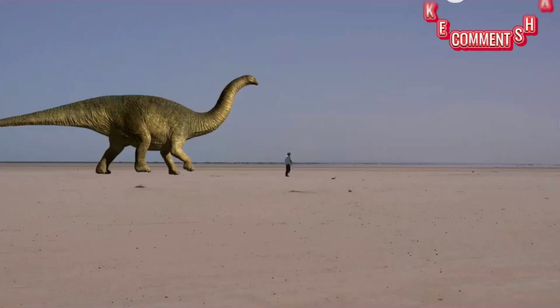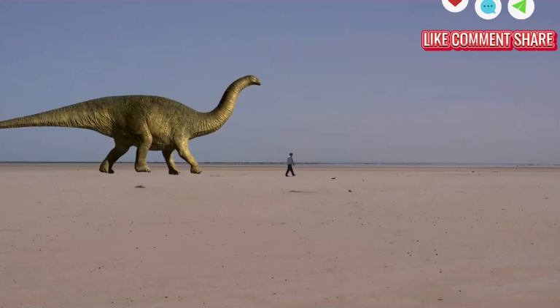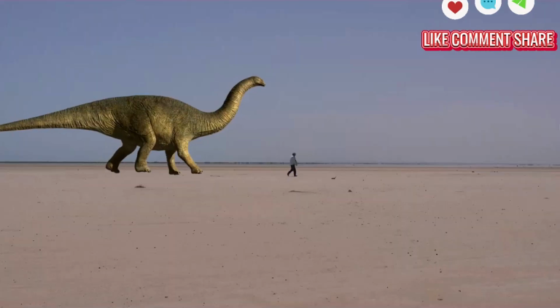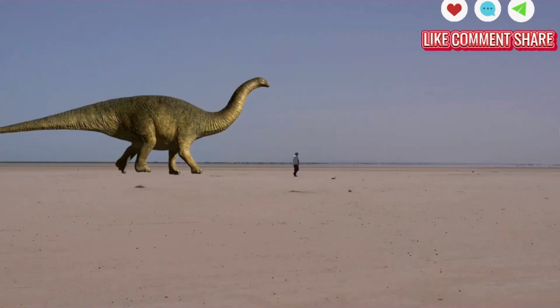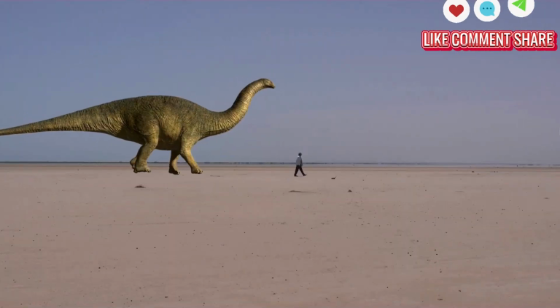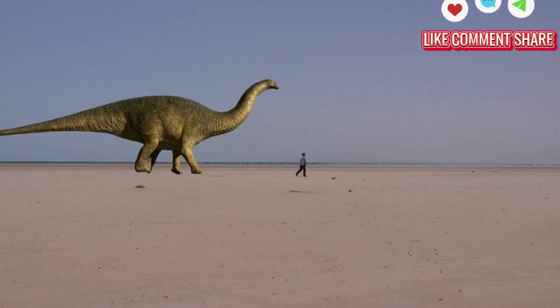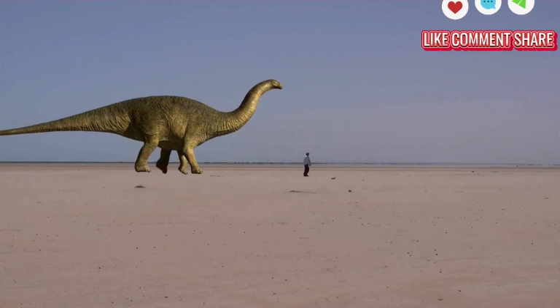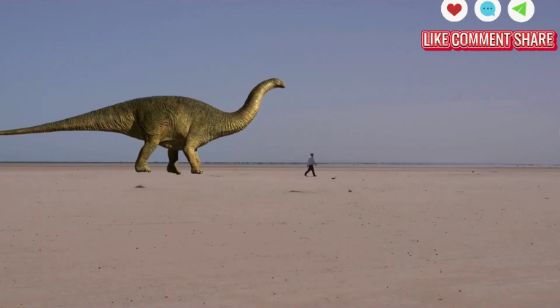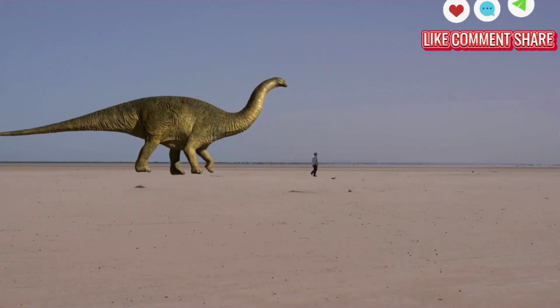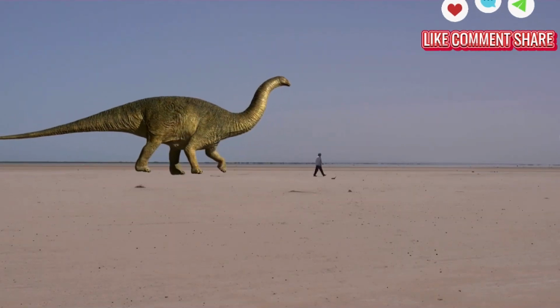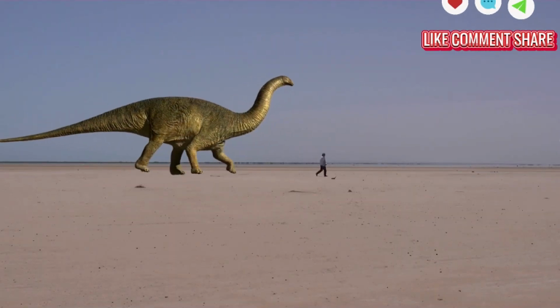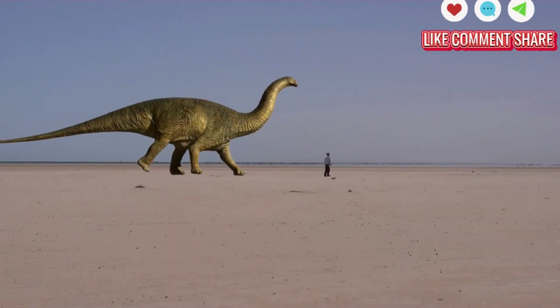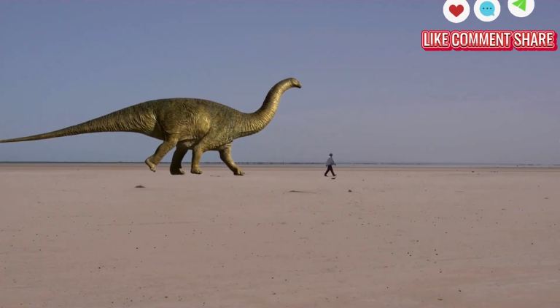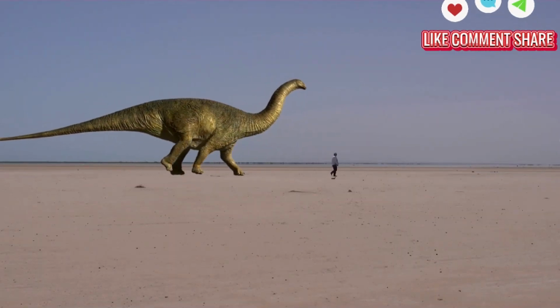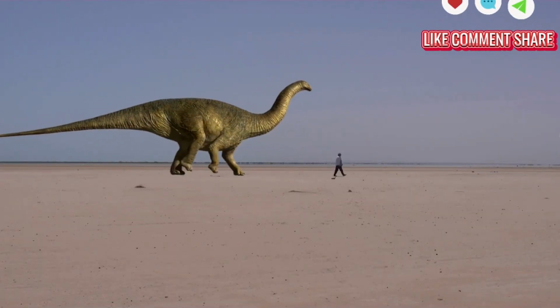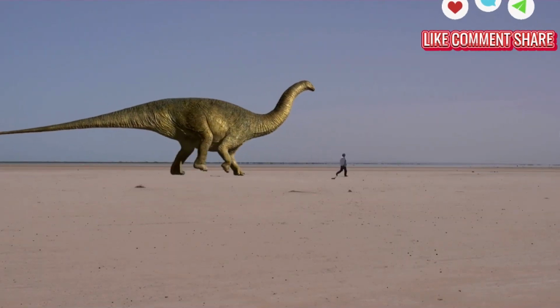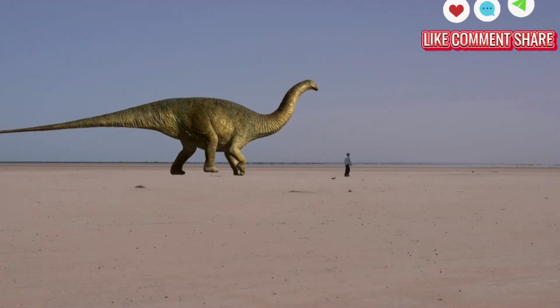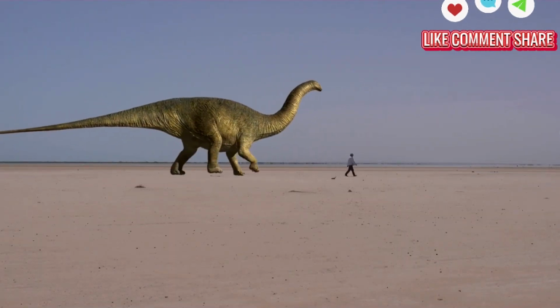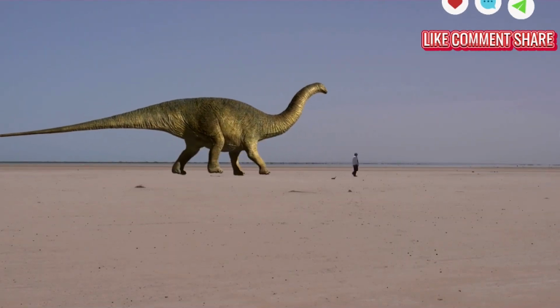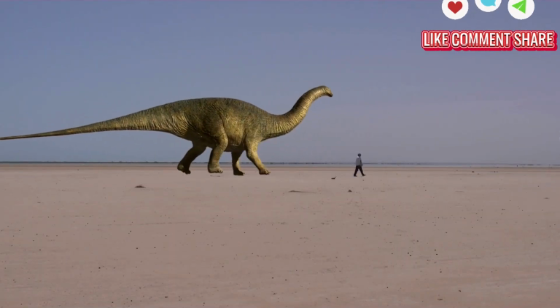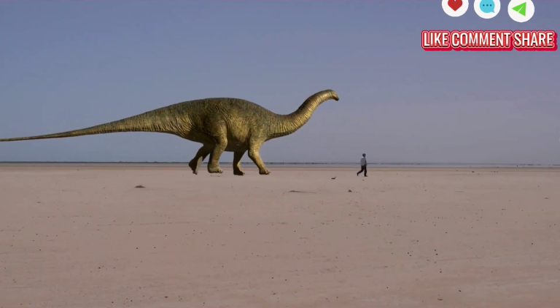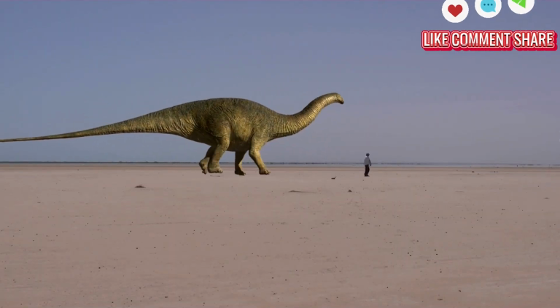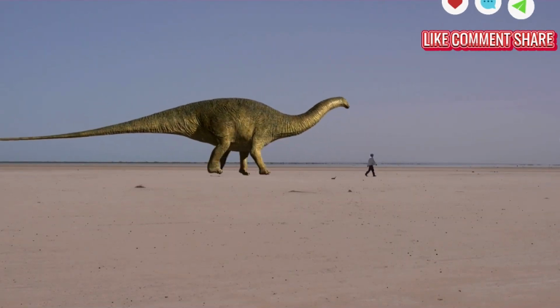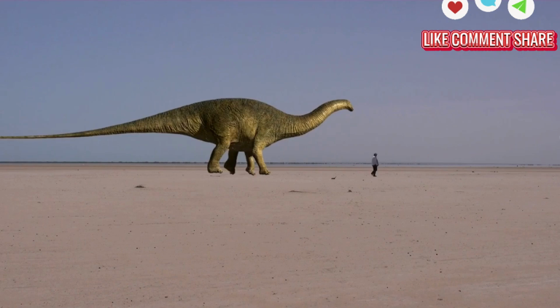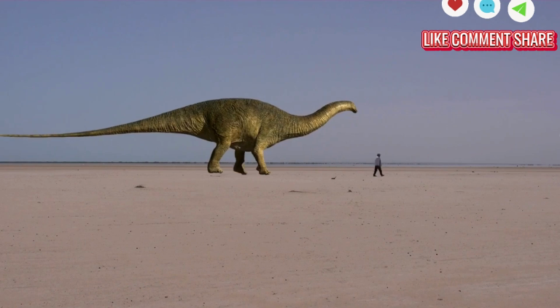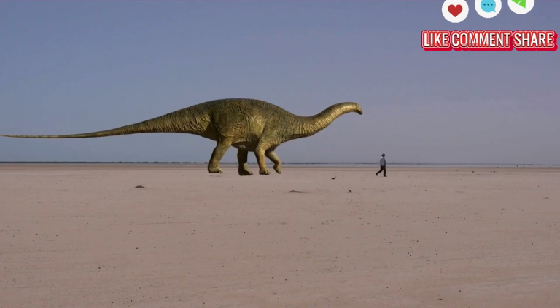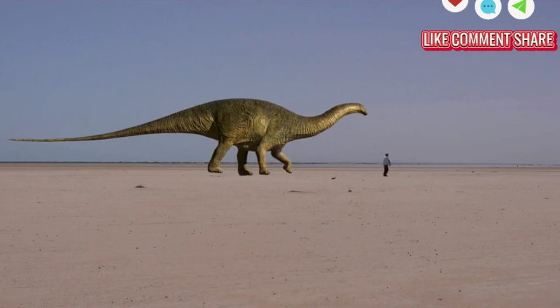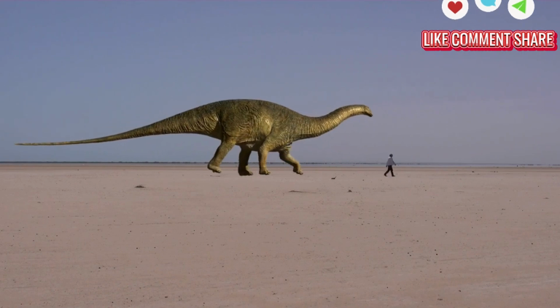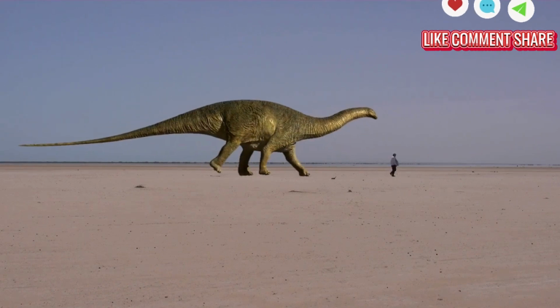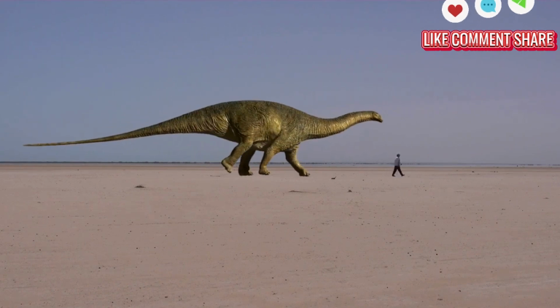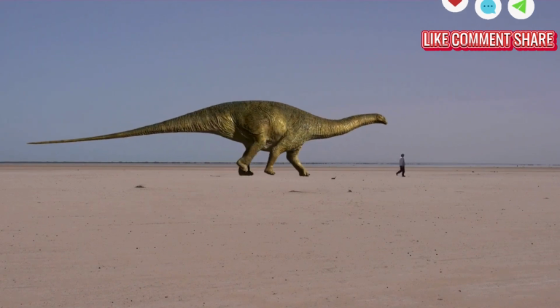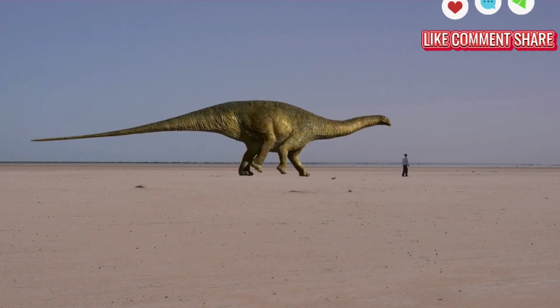Welcome back to the channel. Today we're diving into five extinct animals that scientists are actually trying to bring back to life.